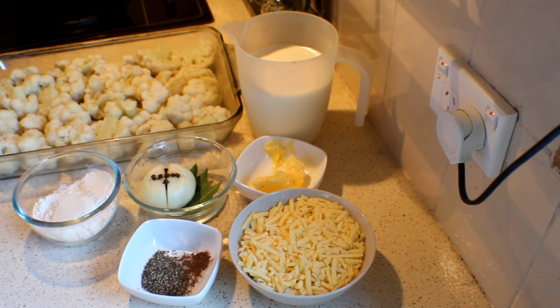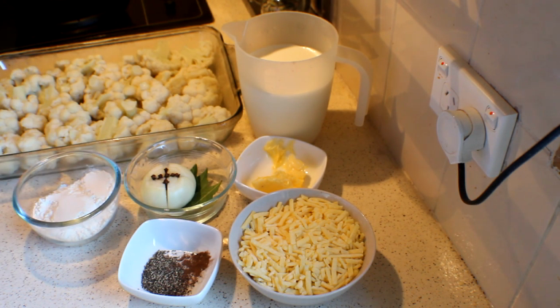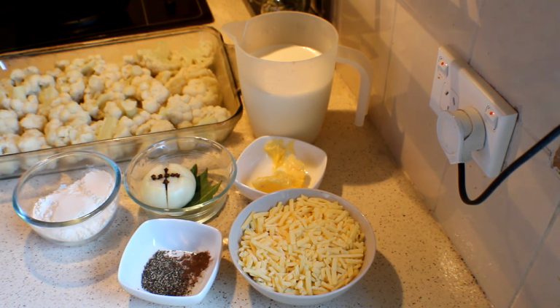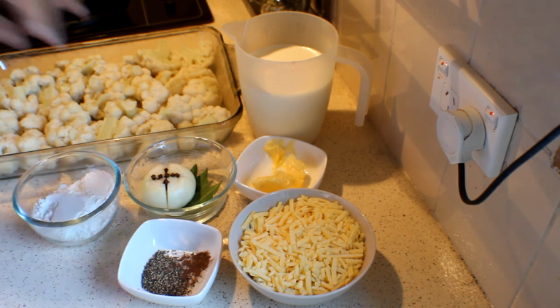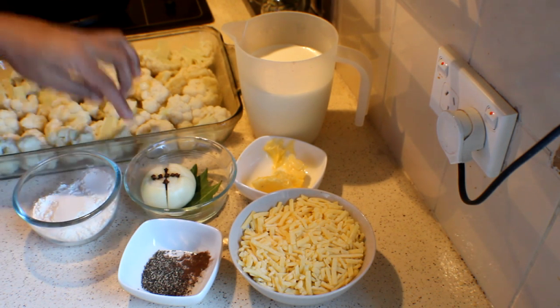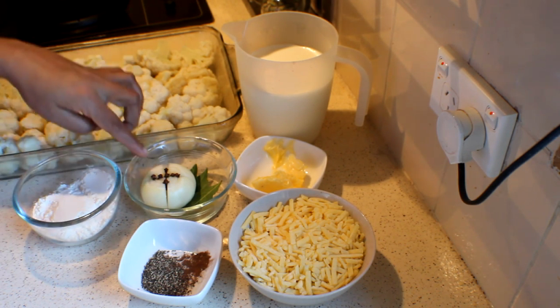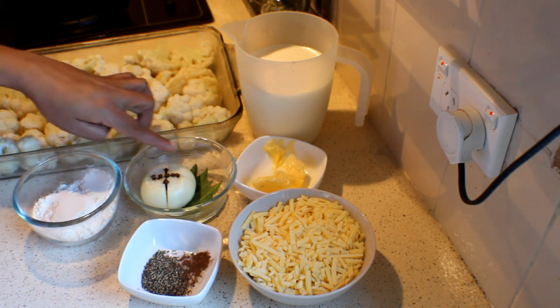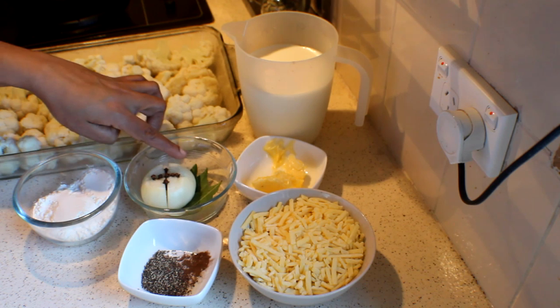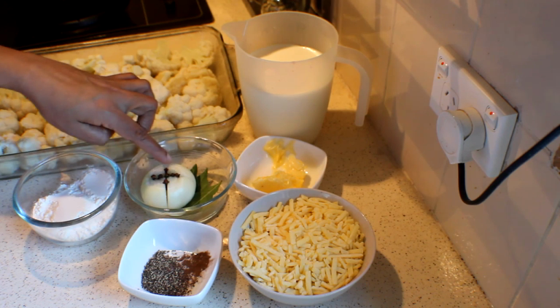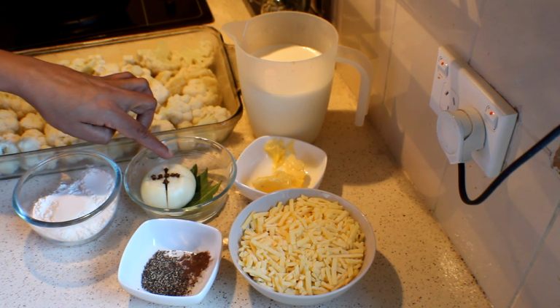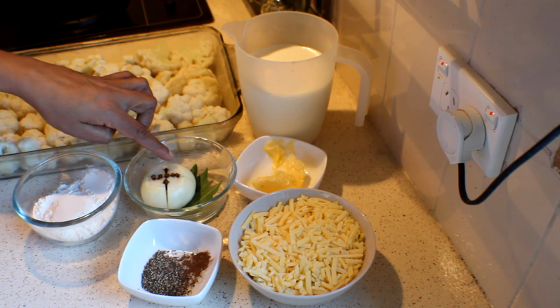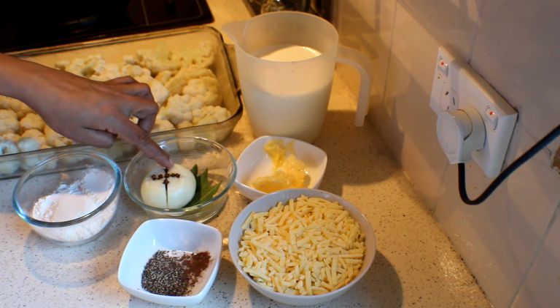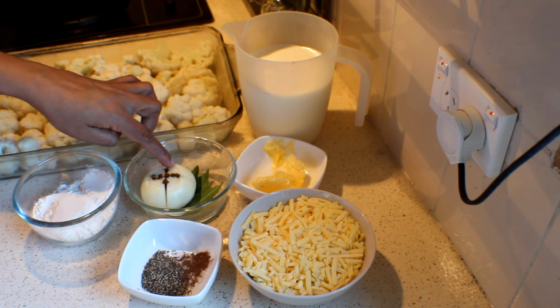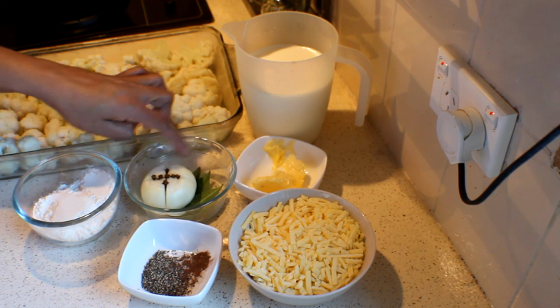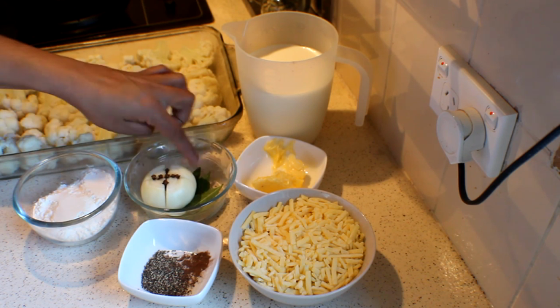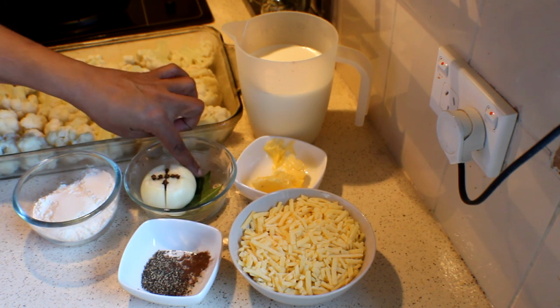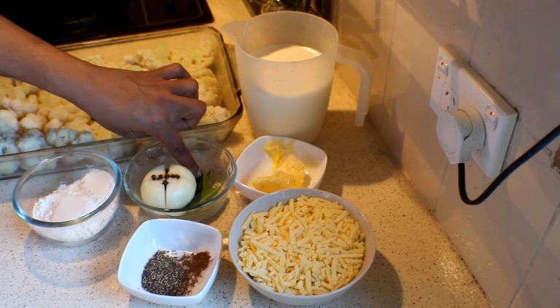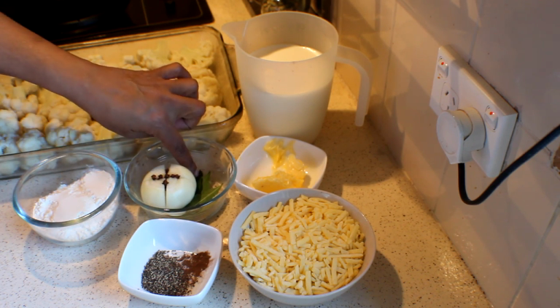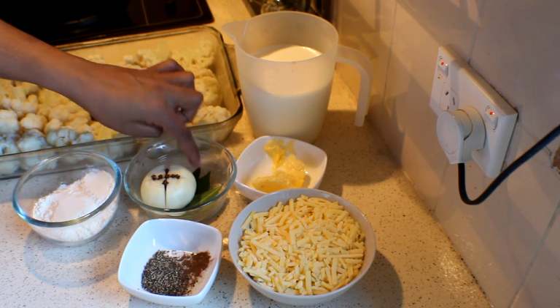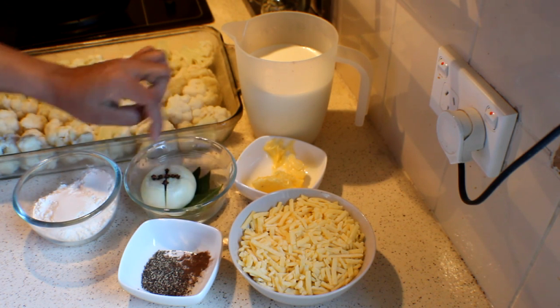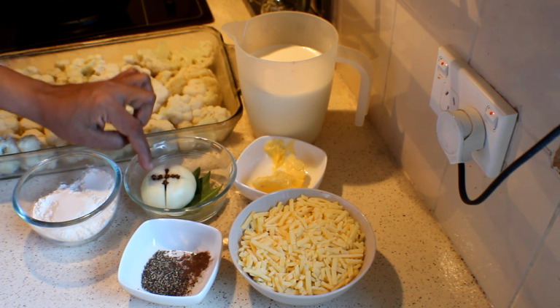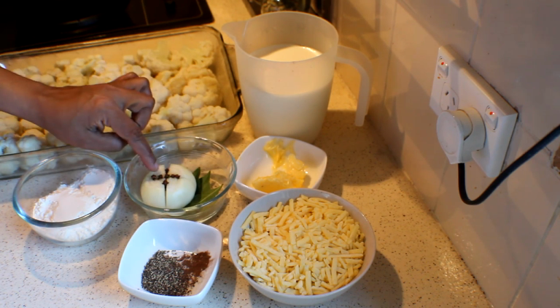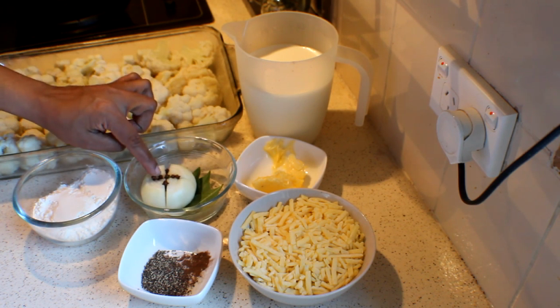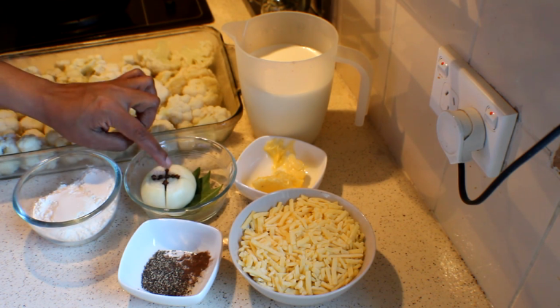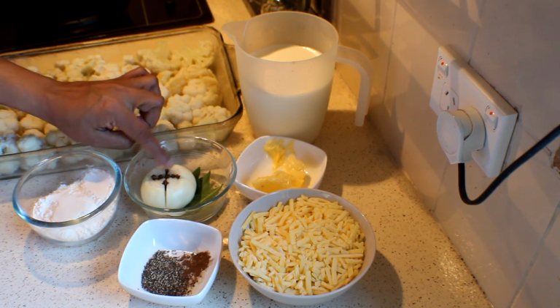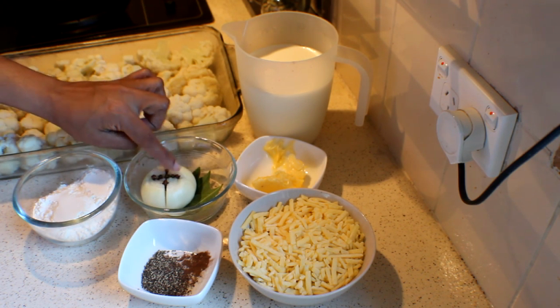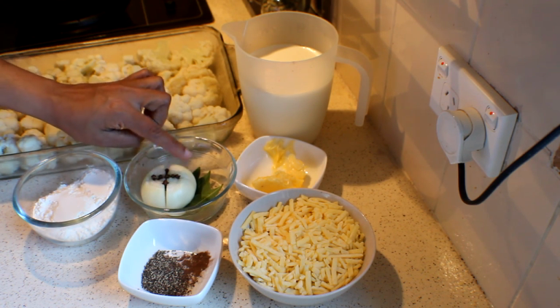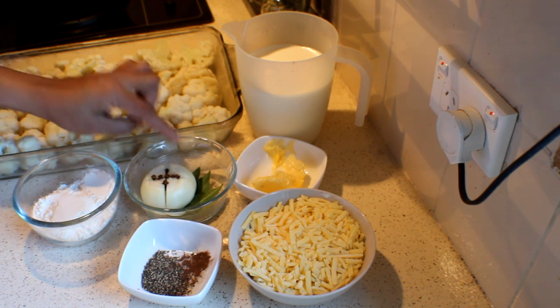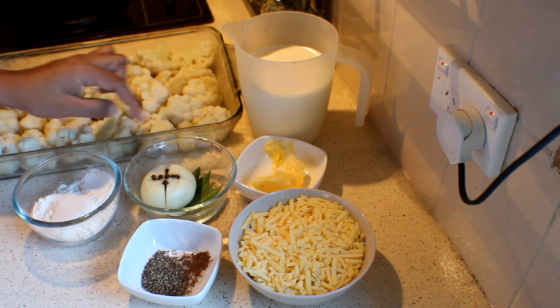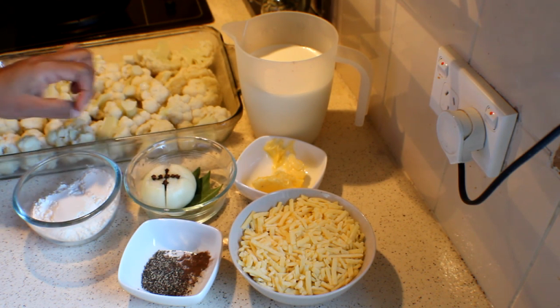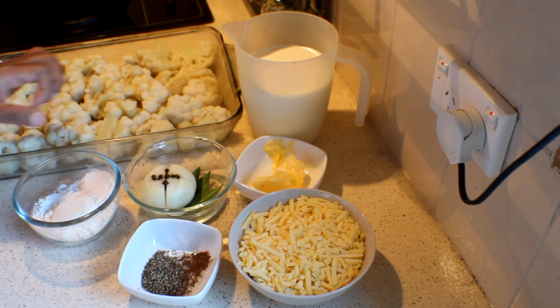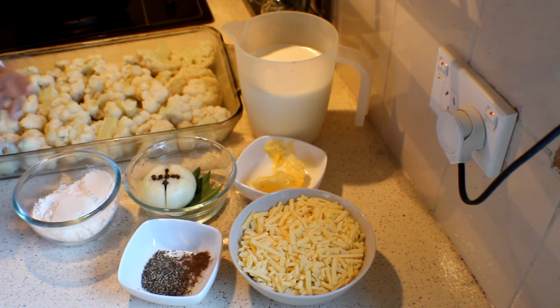I am going to boil the milk with one onion, some bay leaves and cloves studded into that.